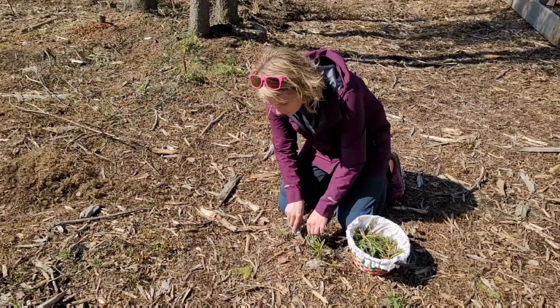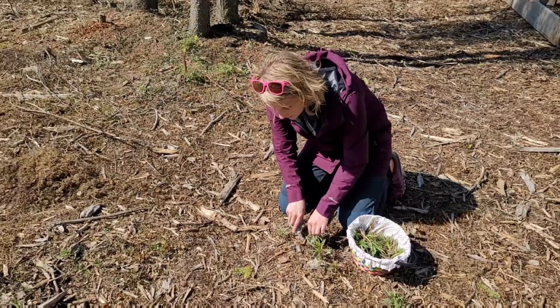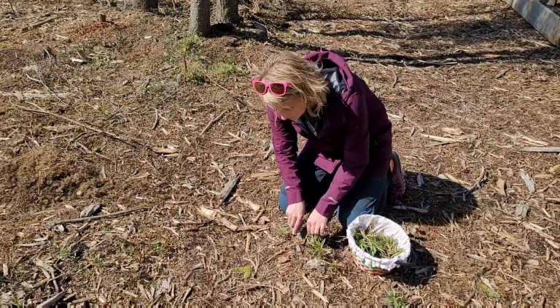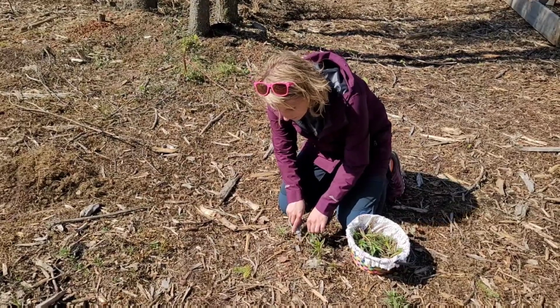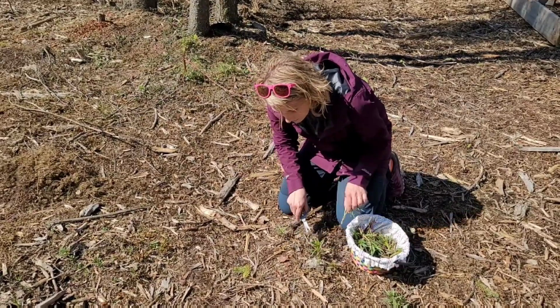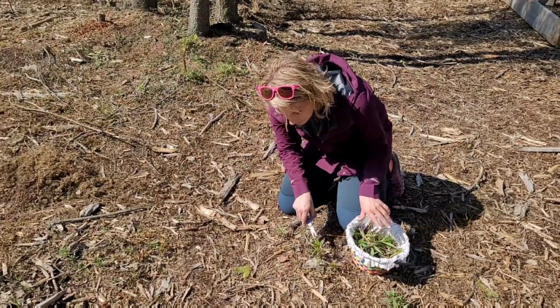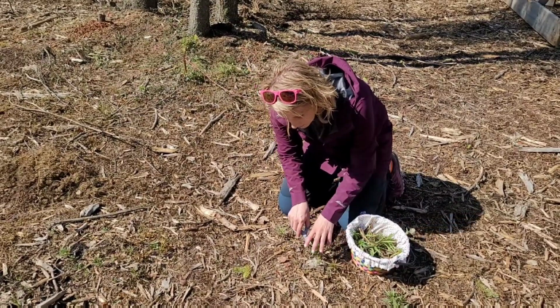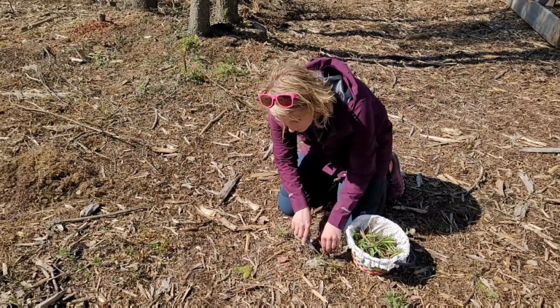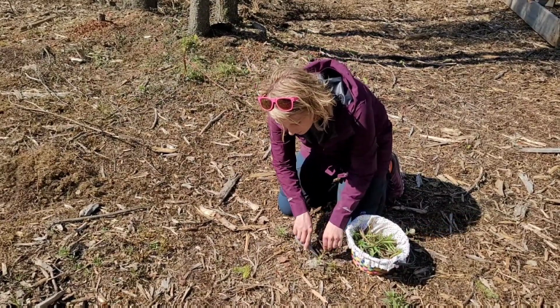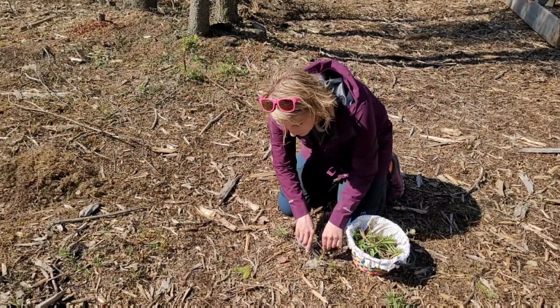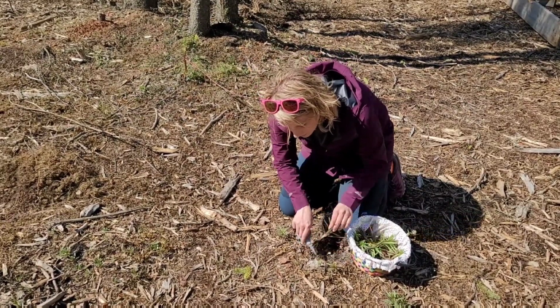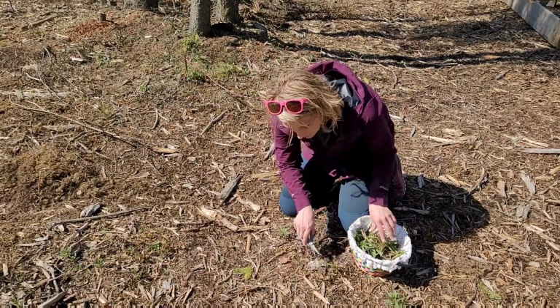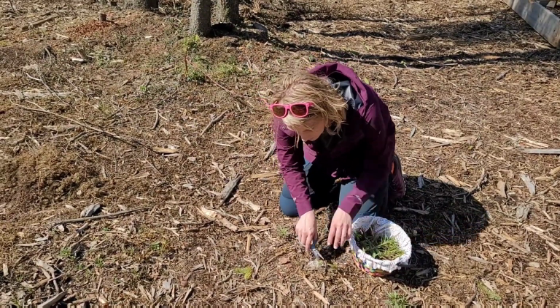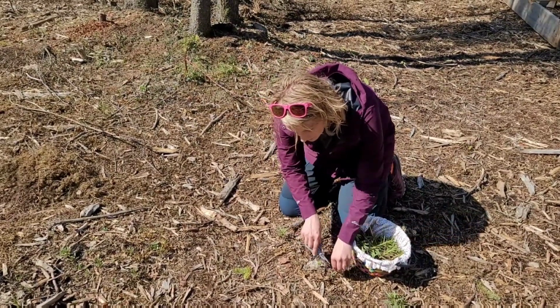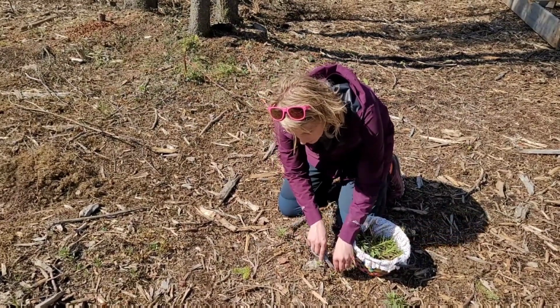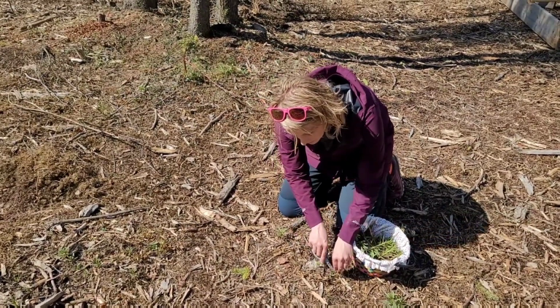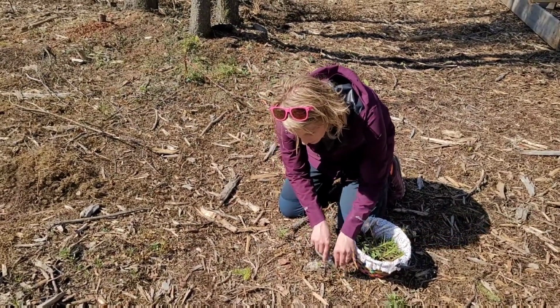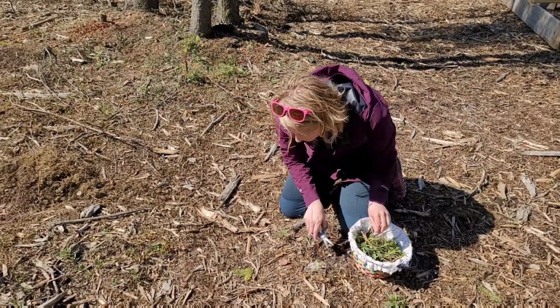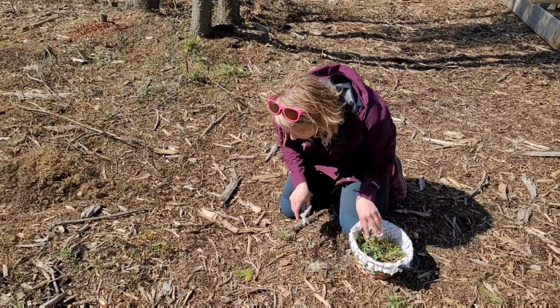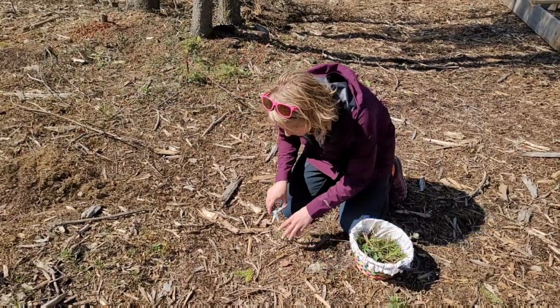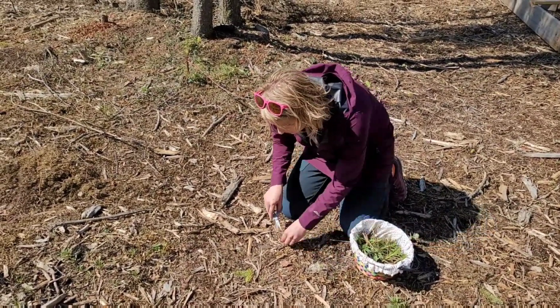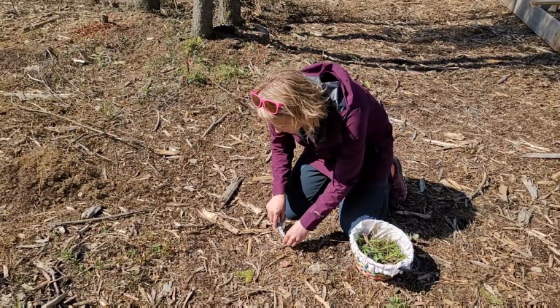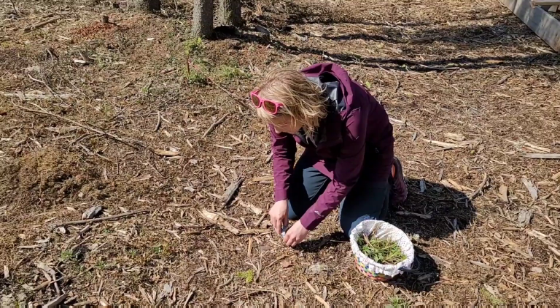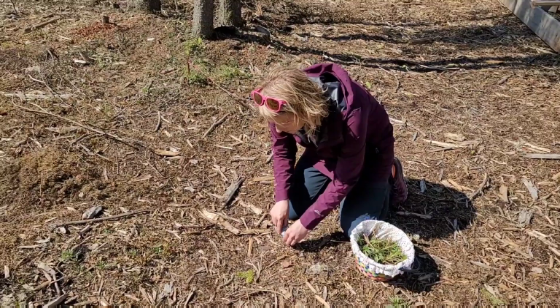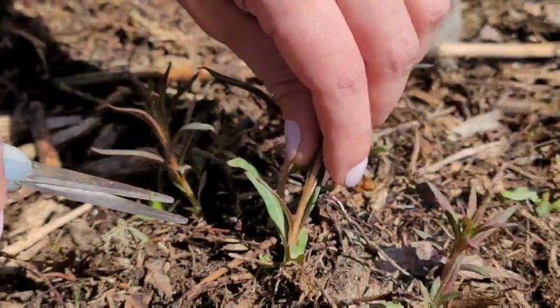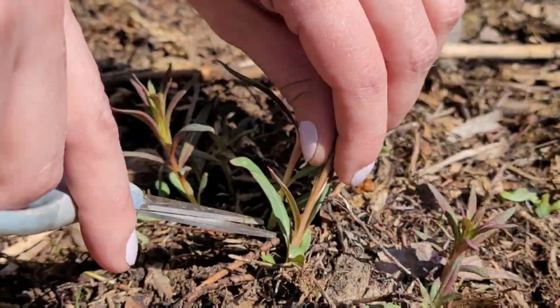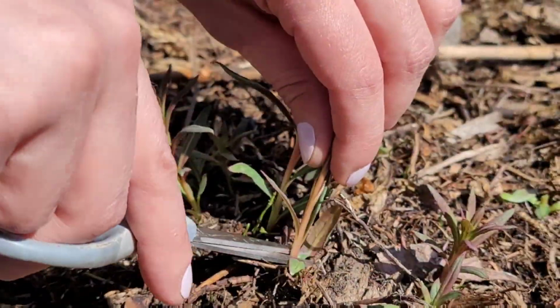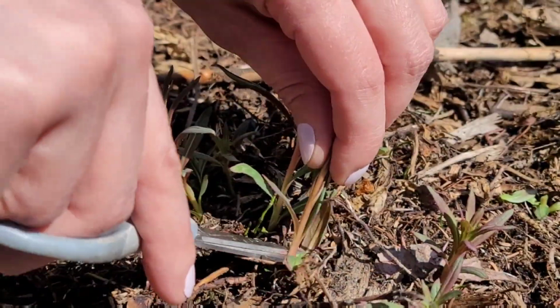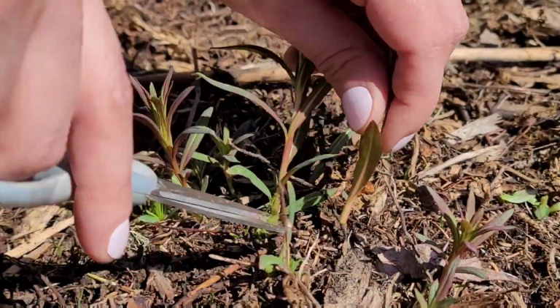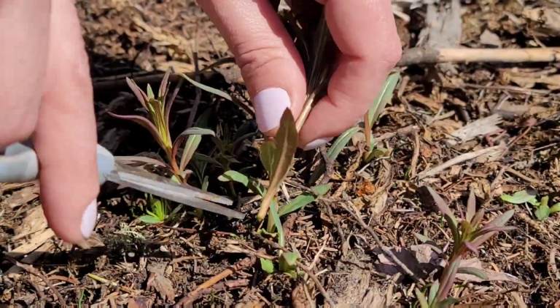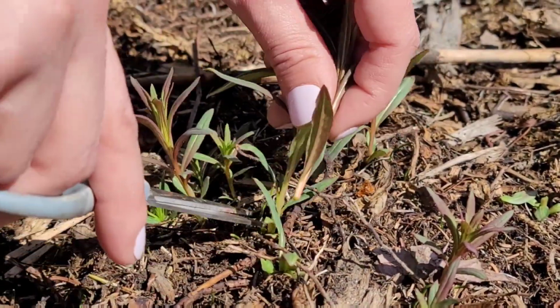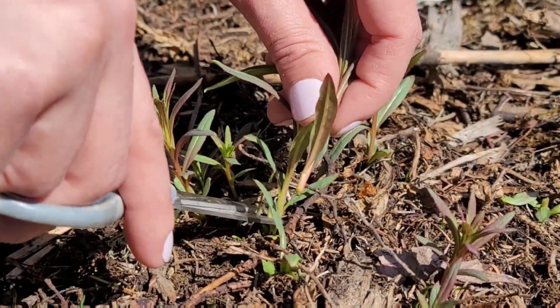We're out gathering fireweed today. We don't have a lot of fresh vegetables, especially this early in the season in interior Alaska.